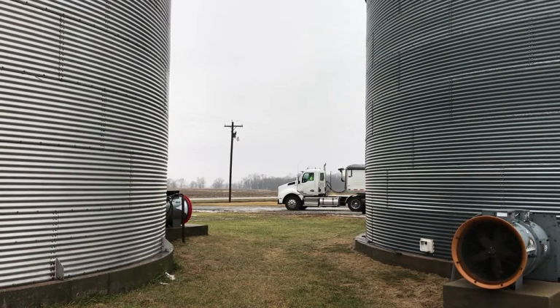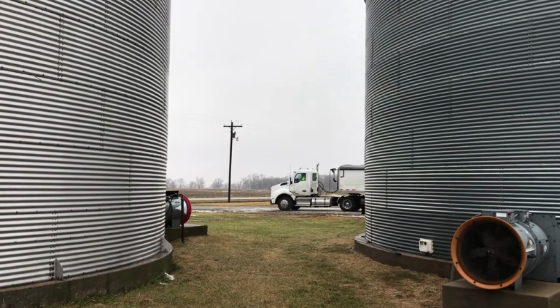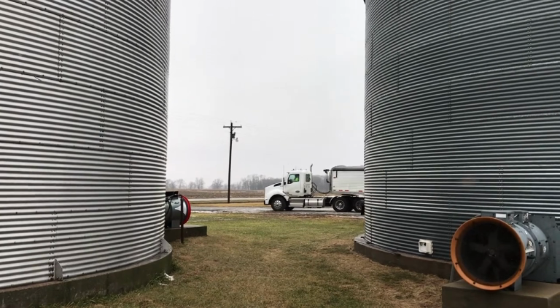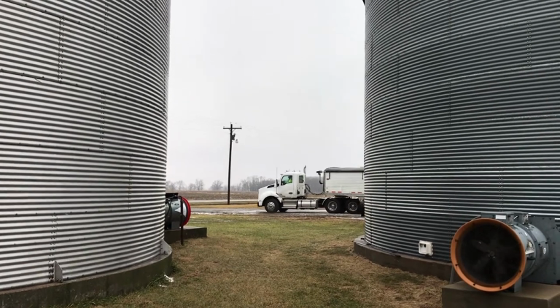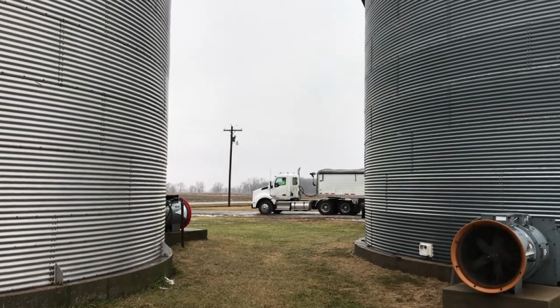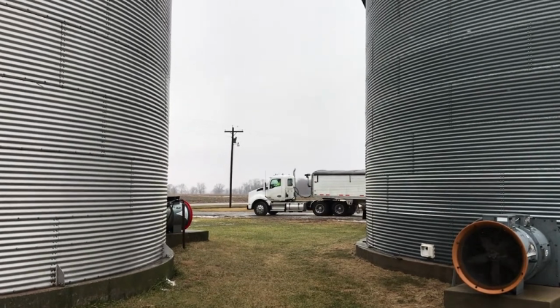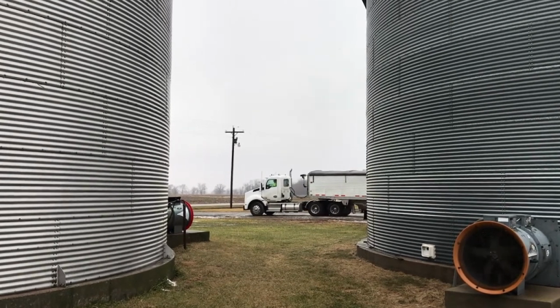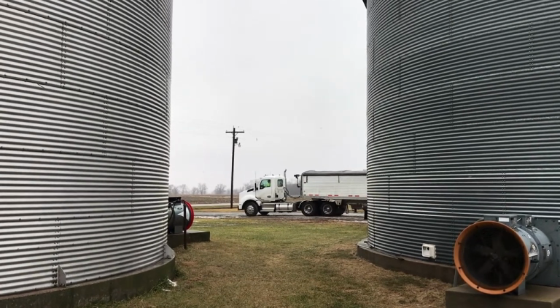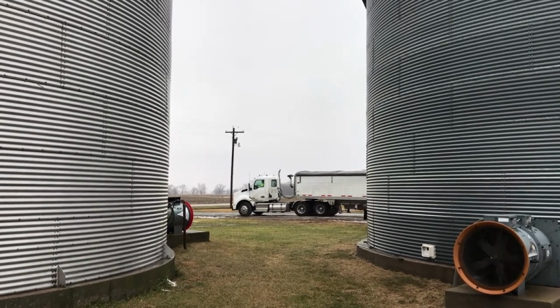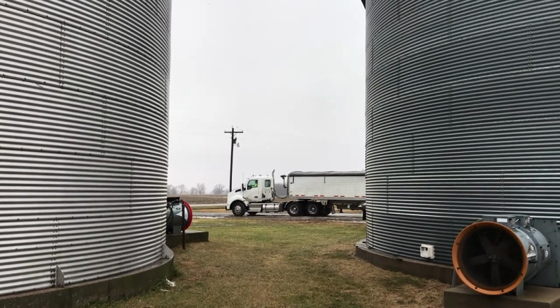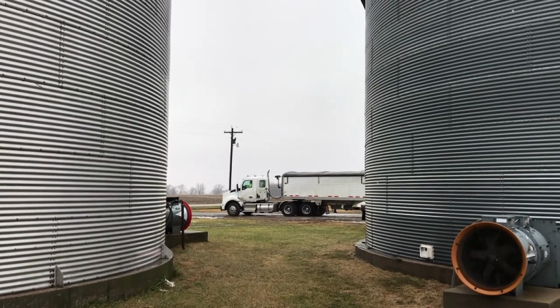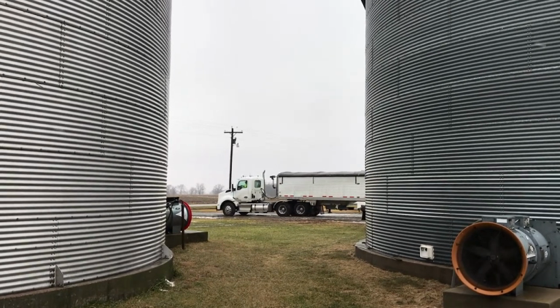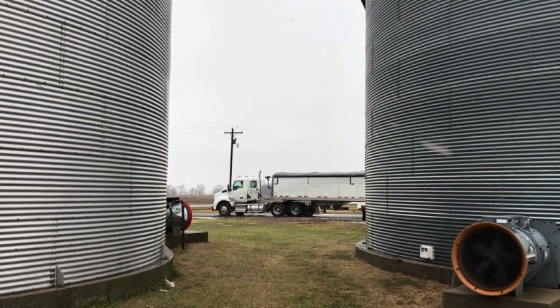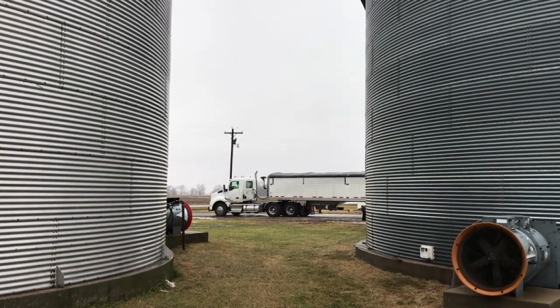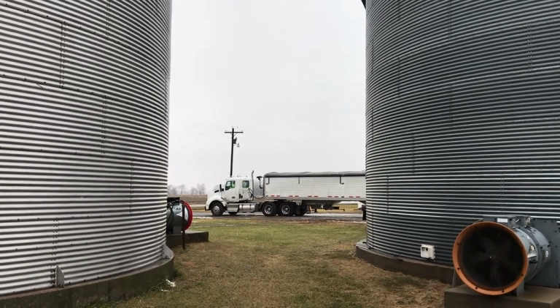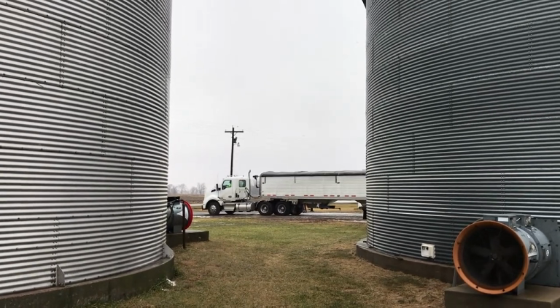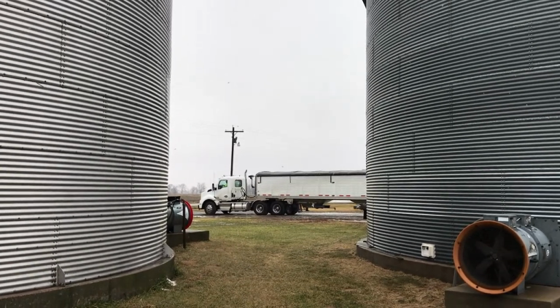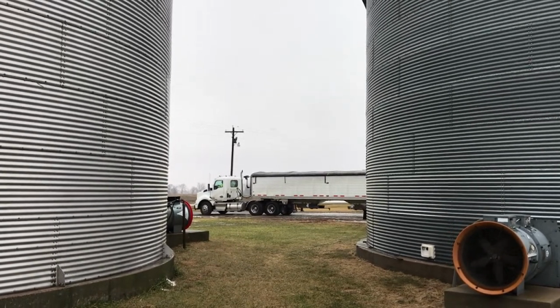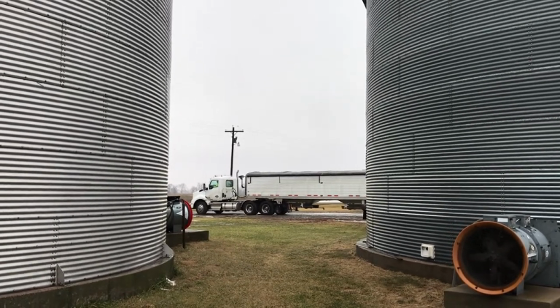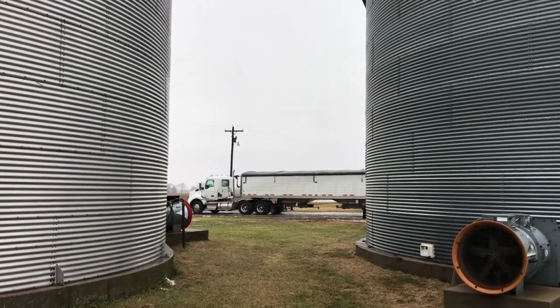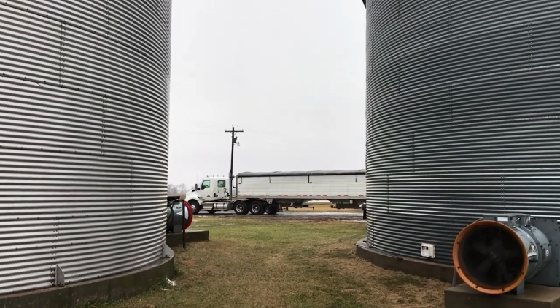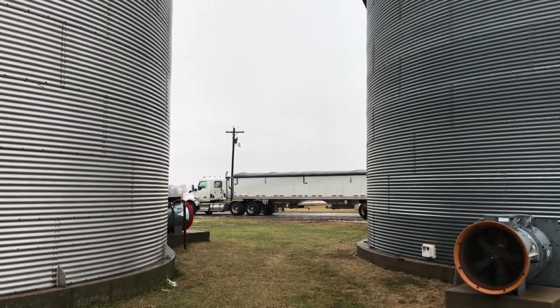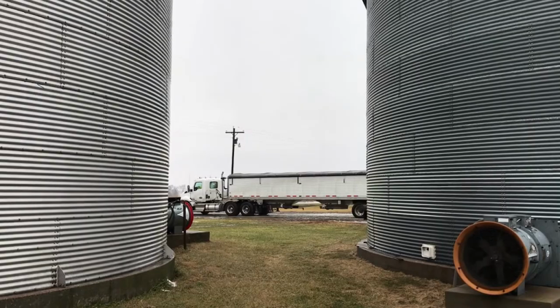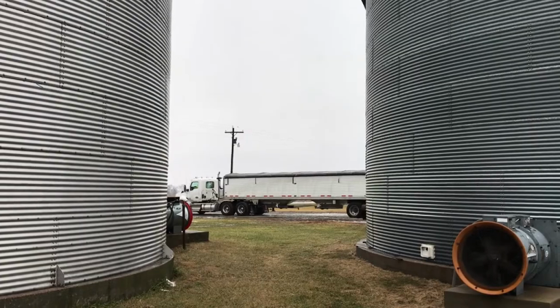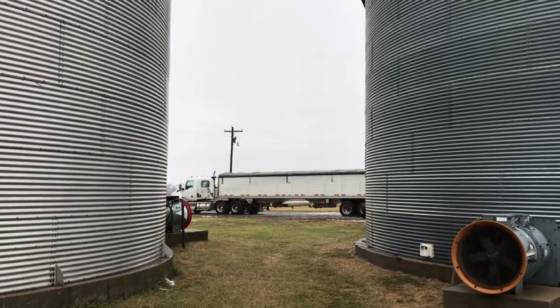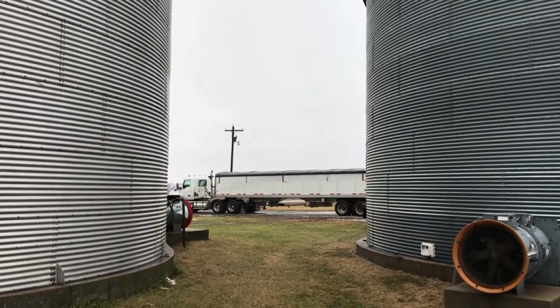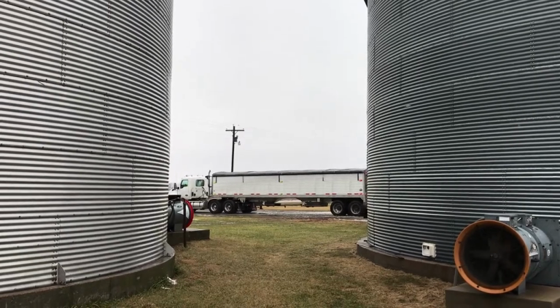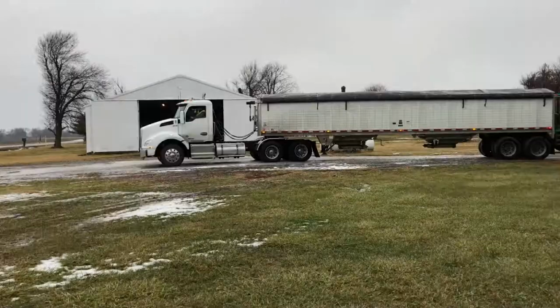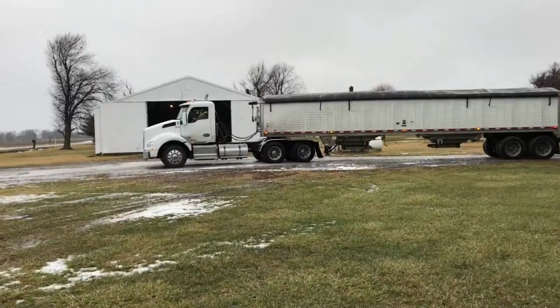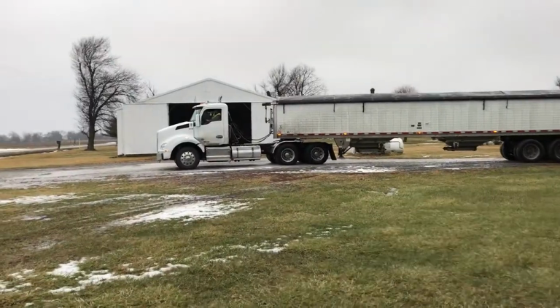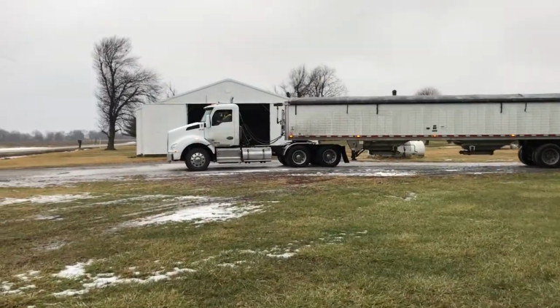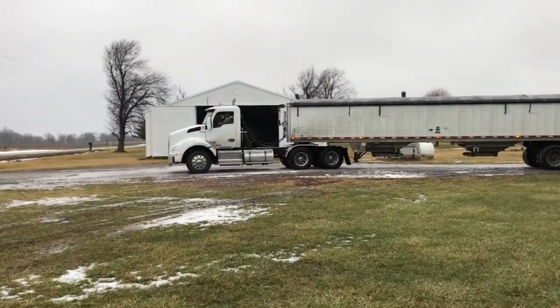That's the last of the trucks heading out. We'll see these guys next year when it's time to haul out again.